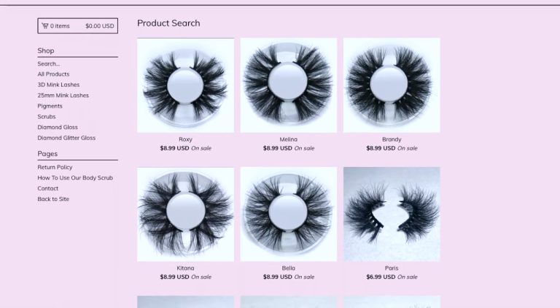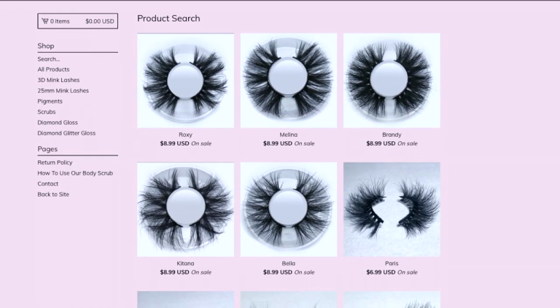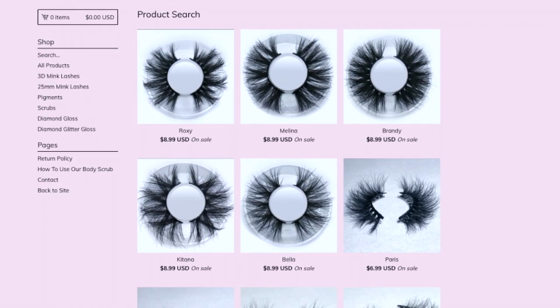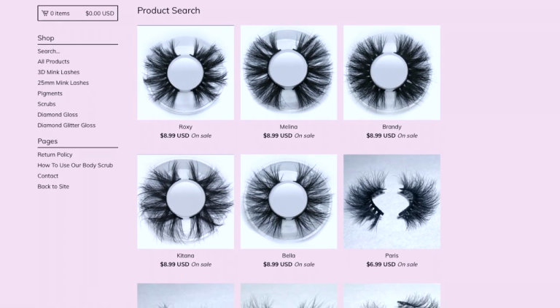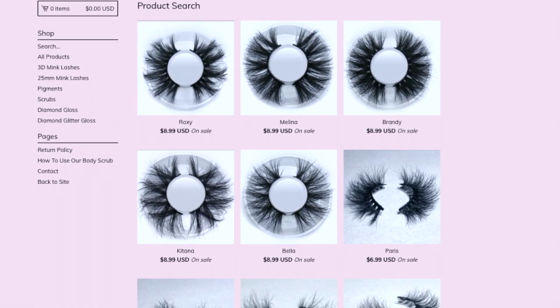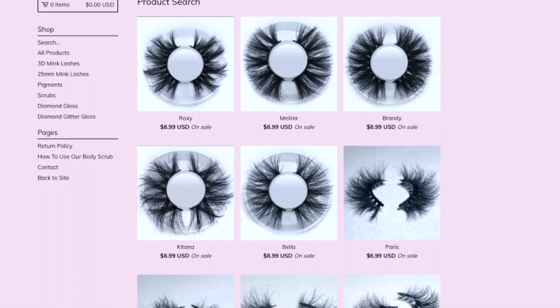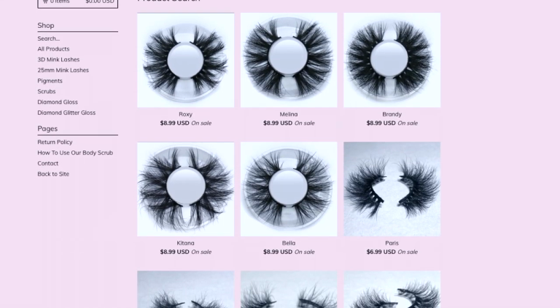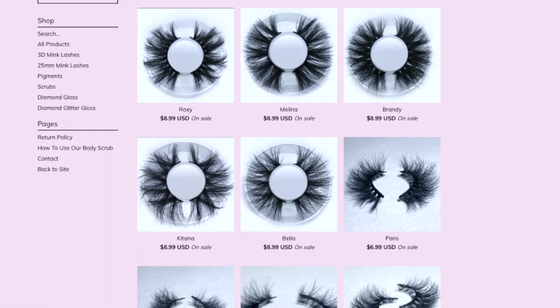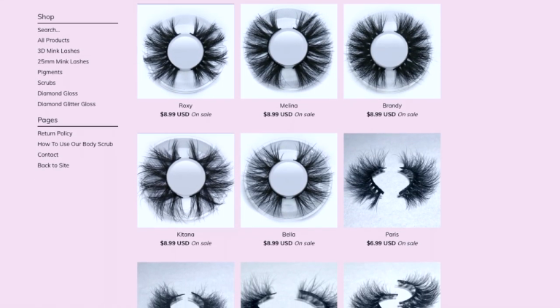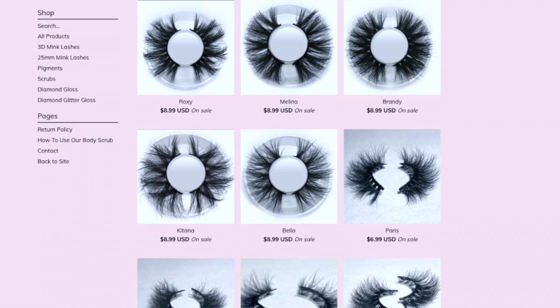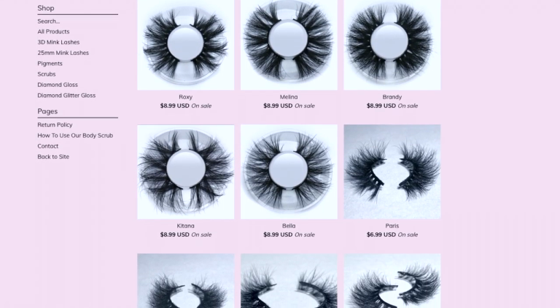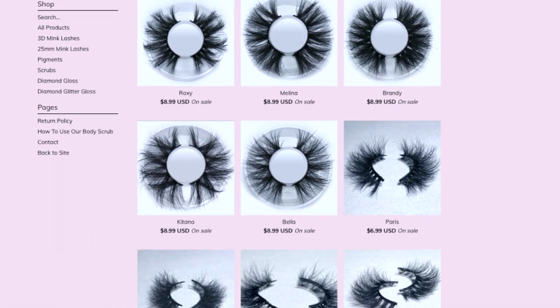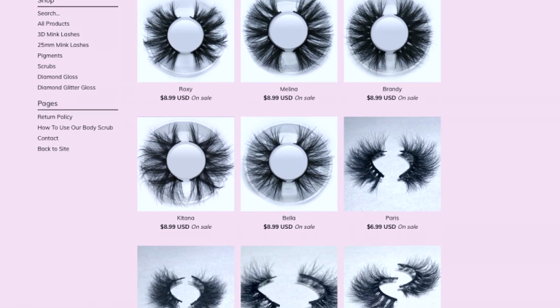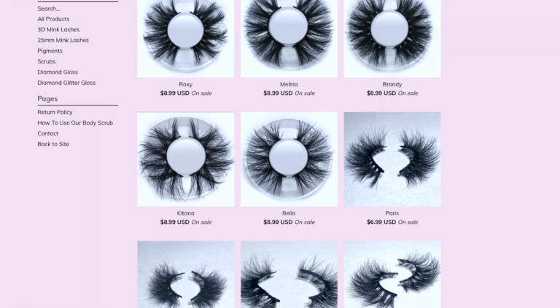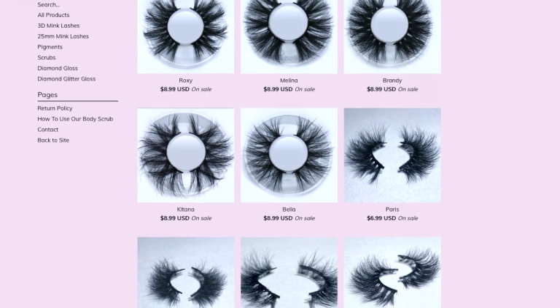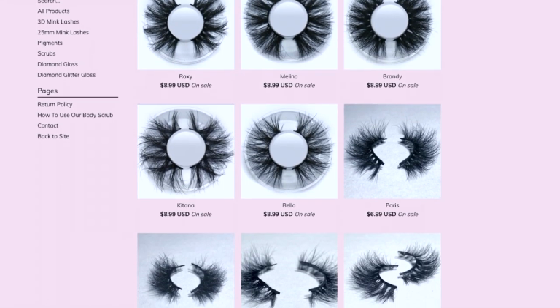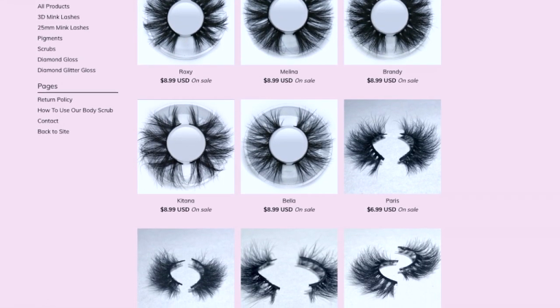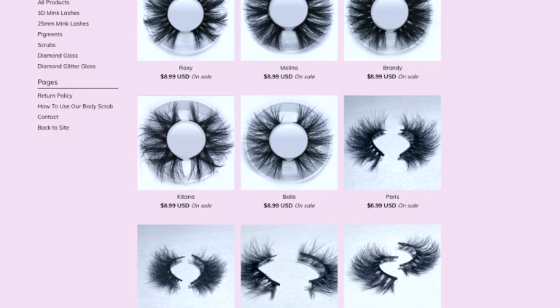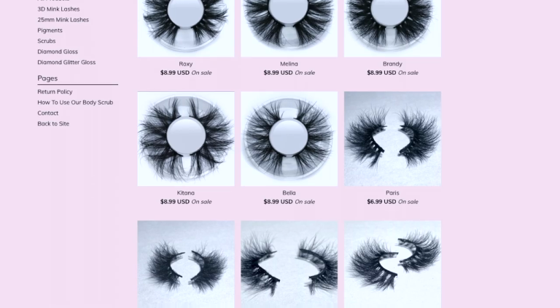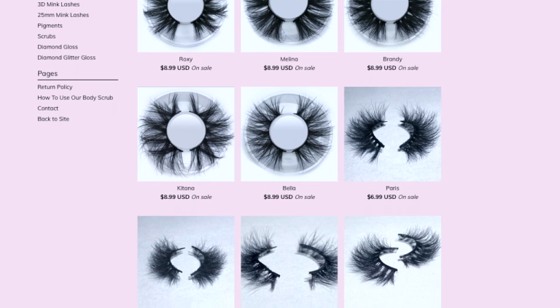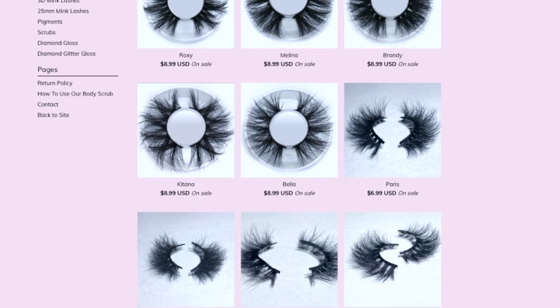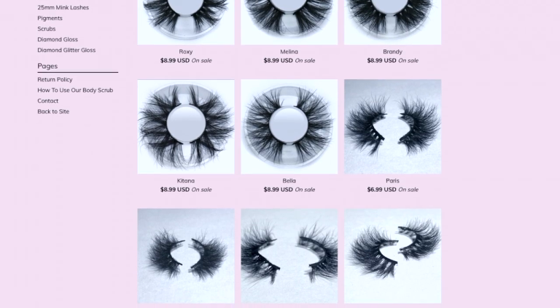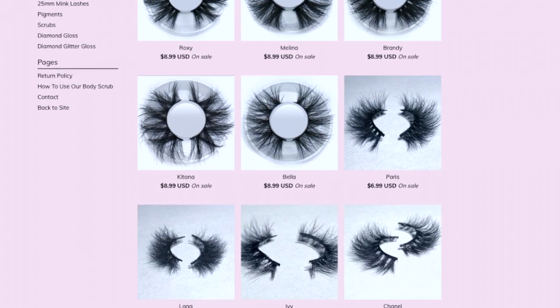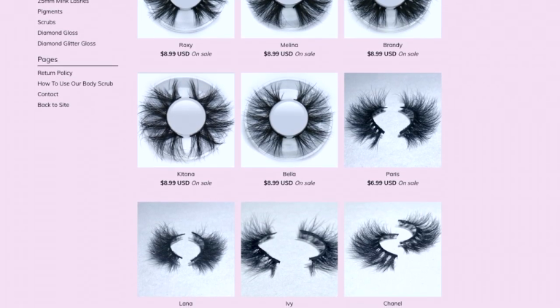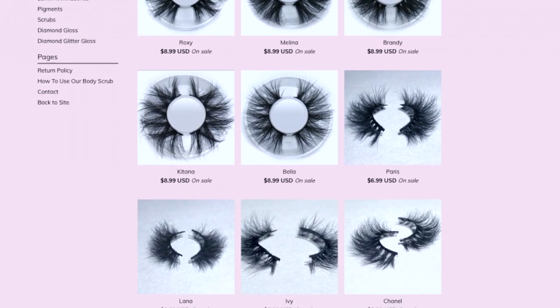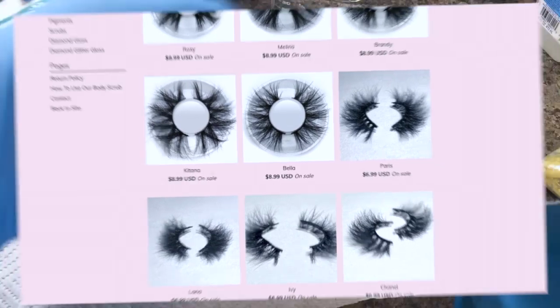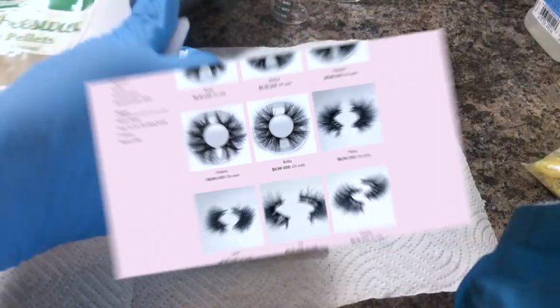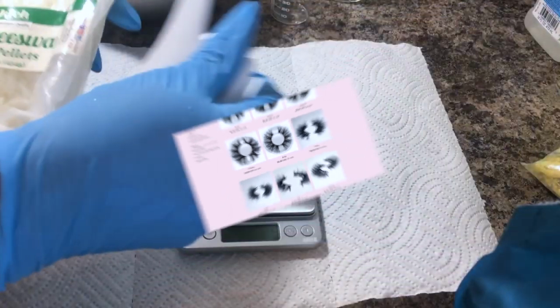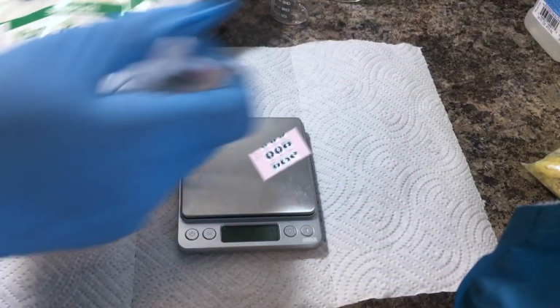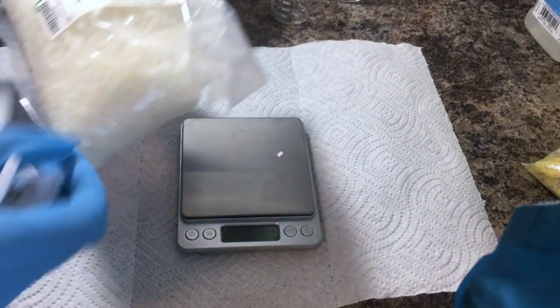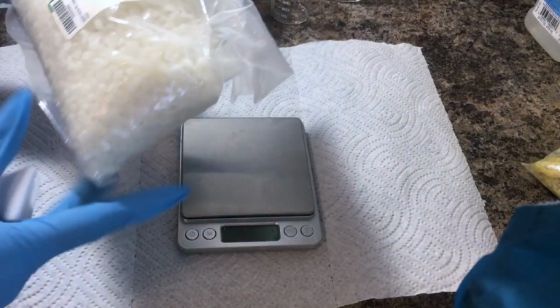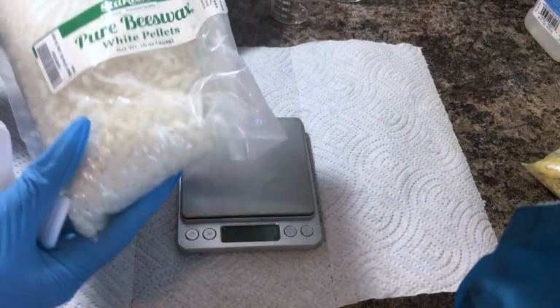Make sure you guys go ahead and check out that website down below. Right now I have some great deals going on for eyelashes — I have my 25 millimeter minks on sale as well as some 3D minks with 11 styles to choose from.